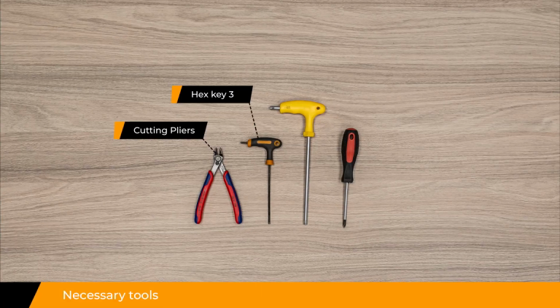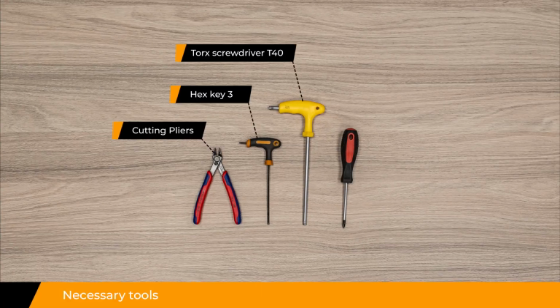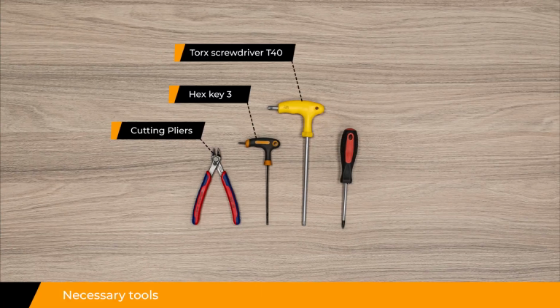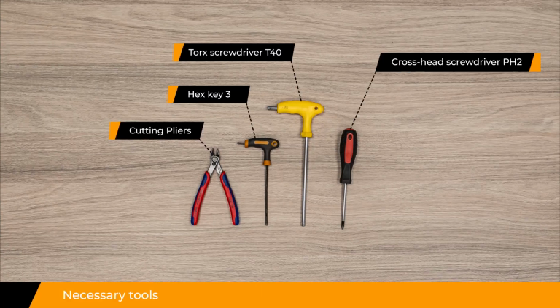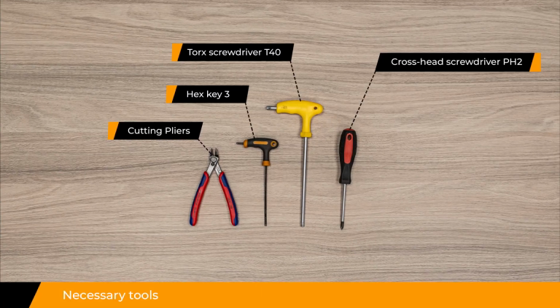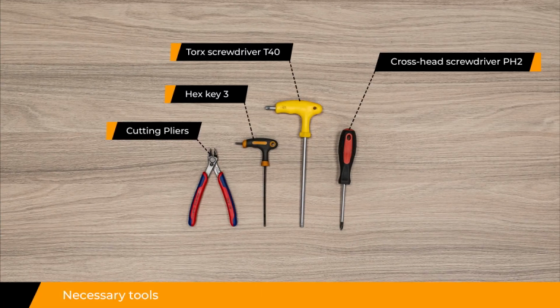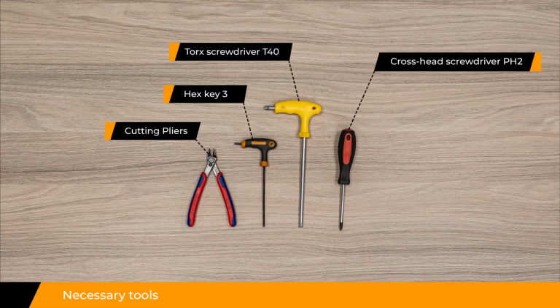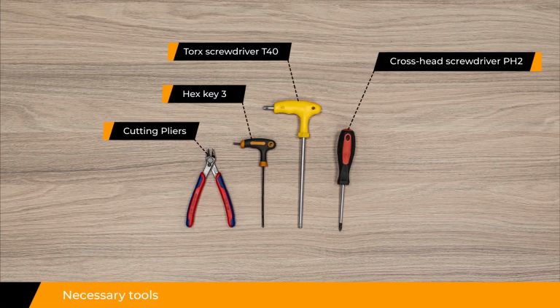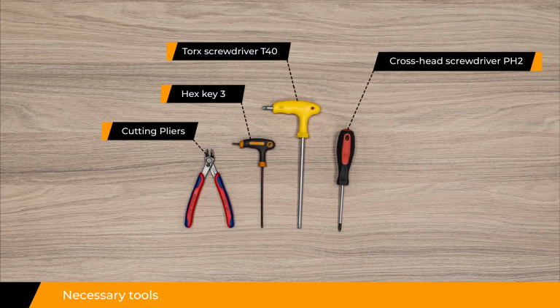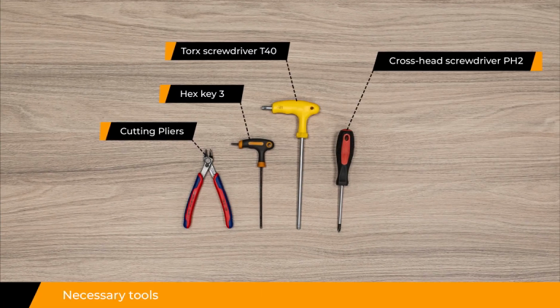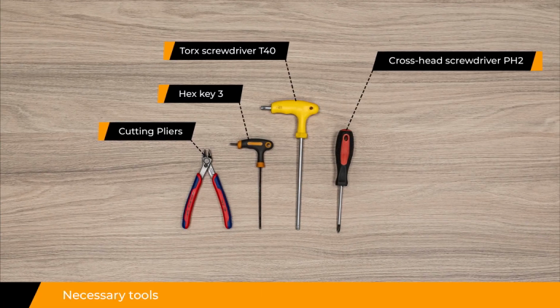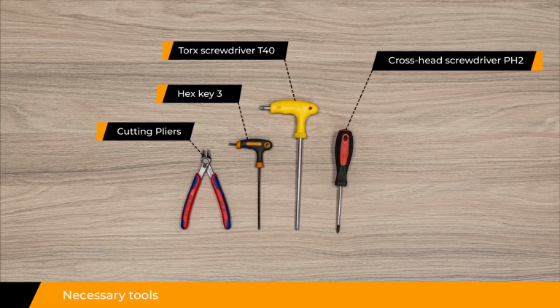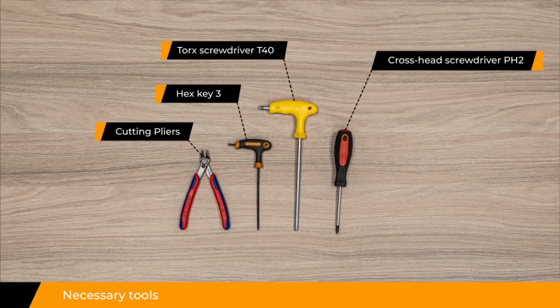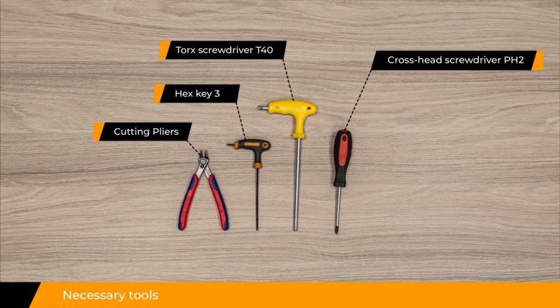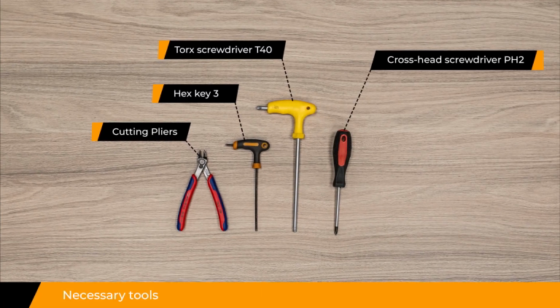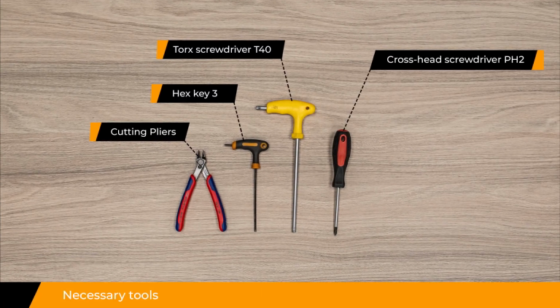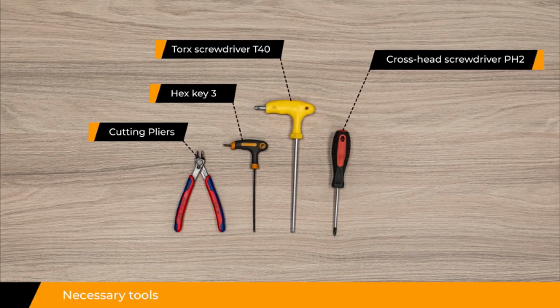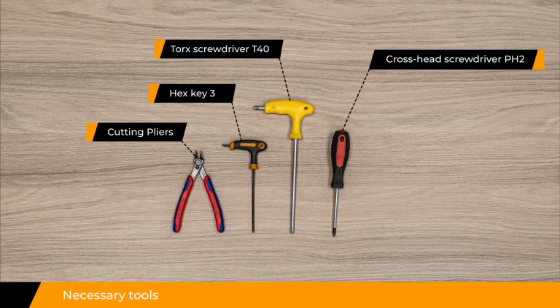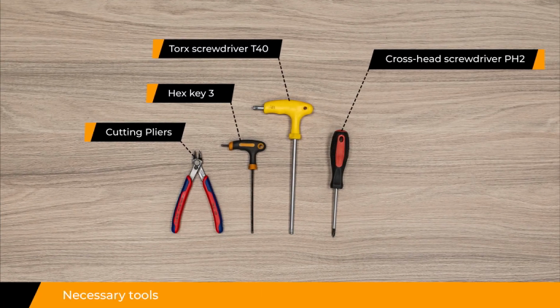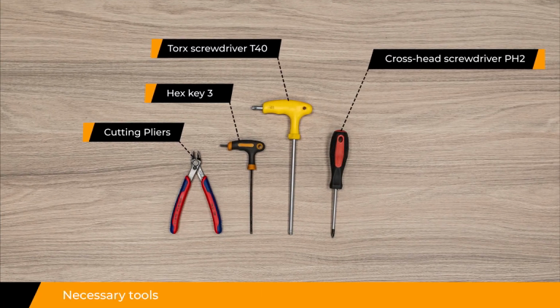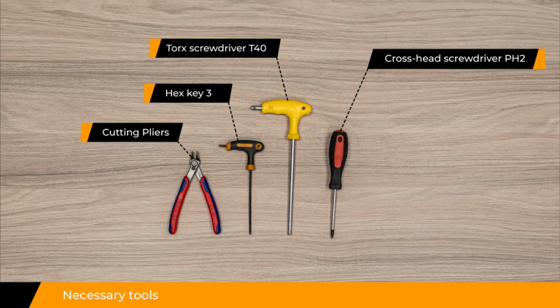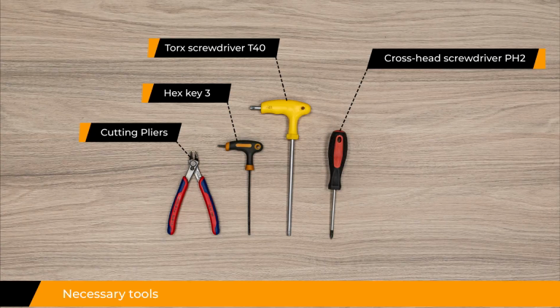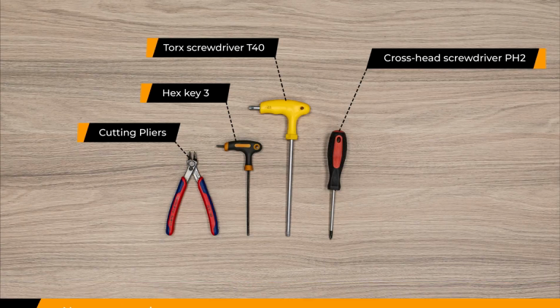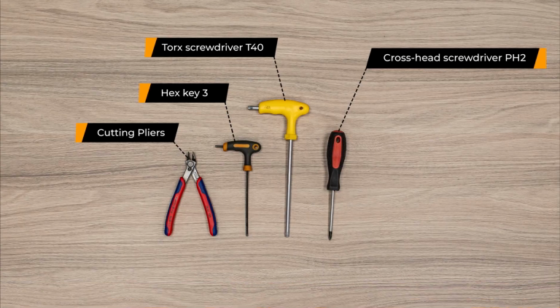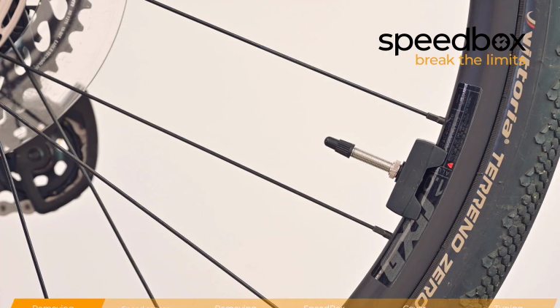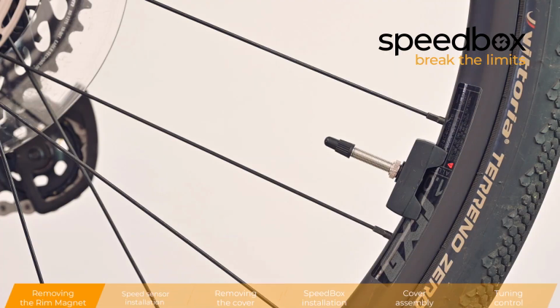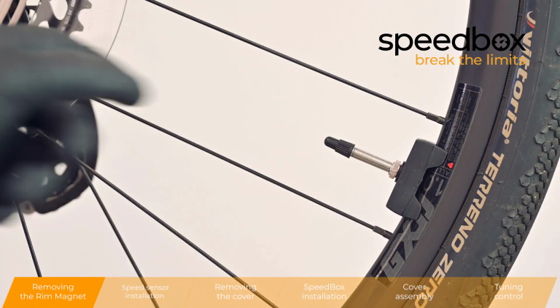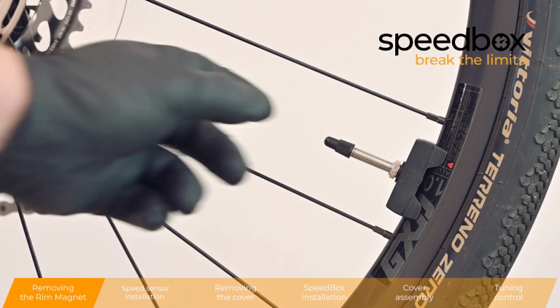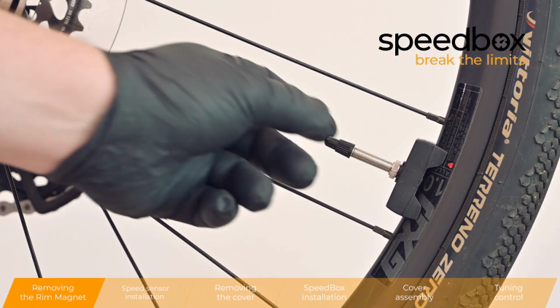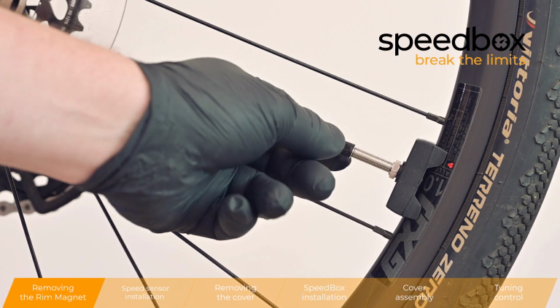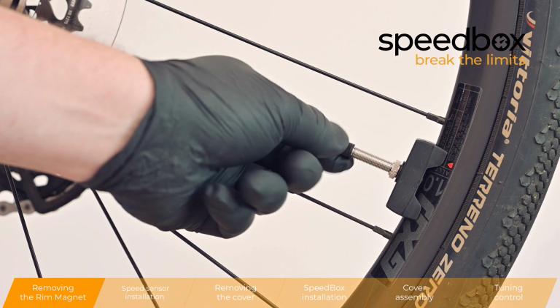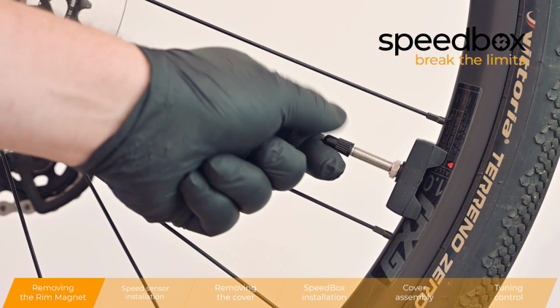Necessary tools. Removing the rim magnet.